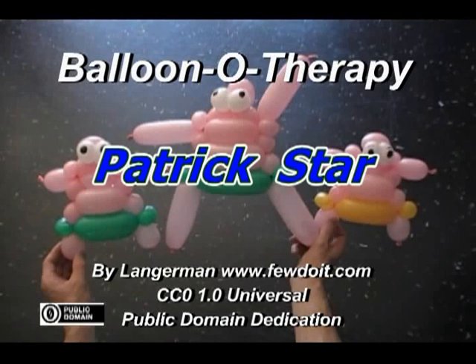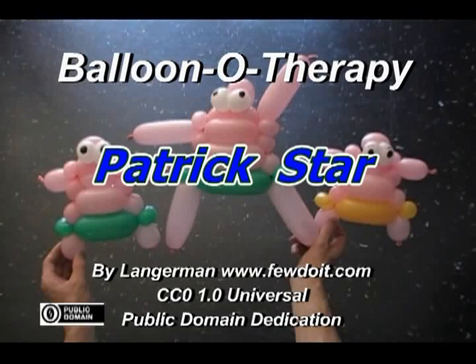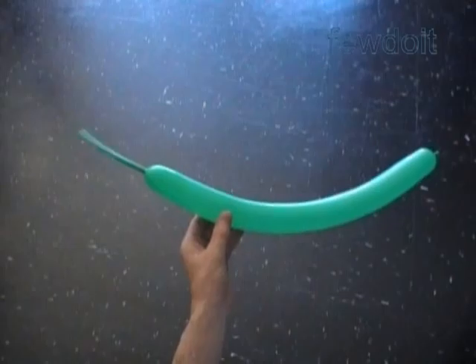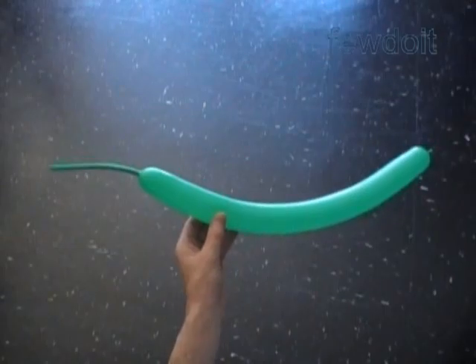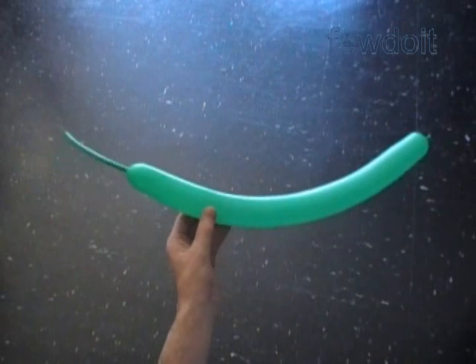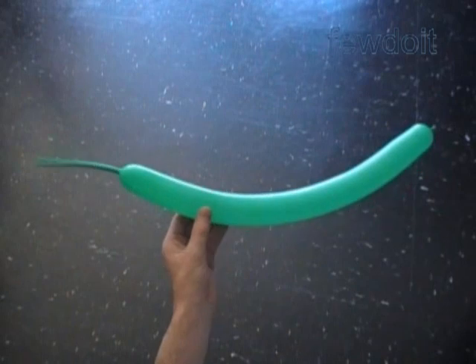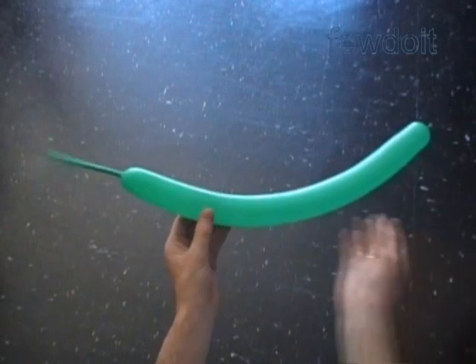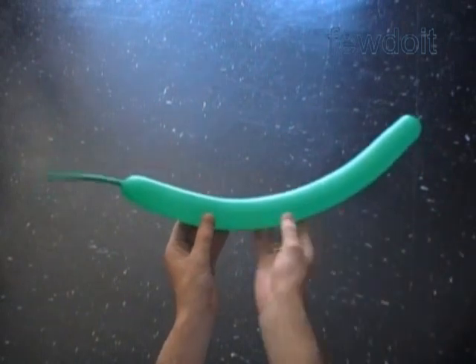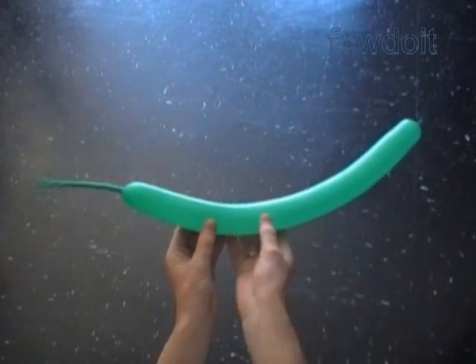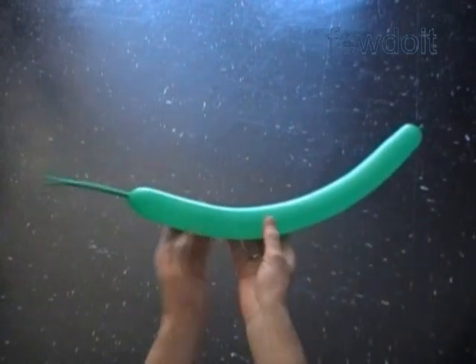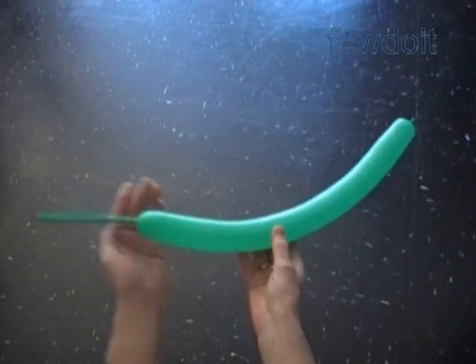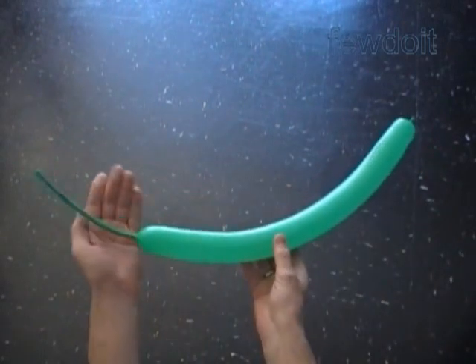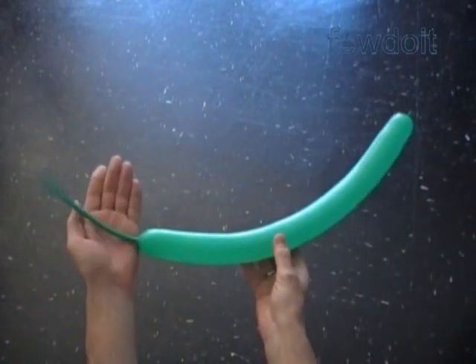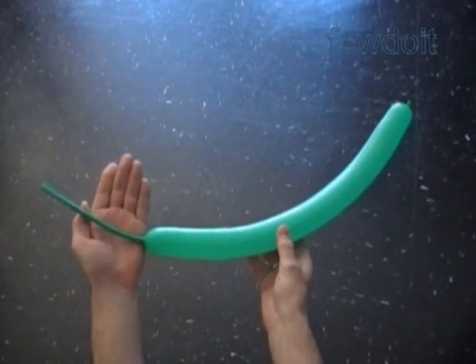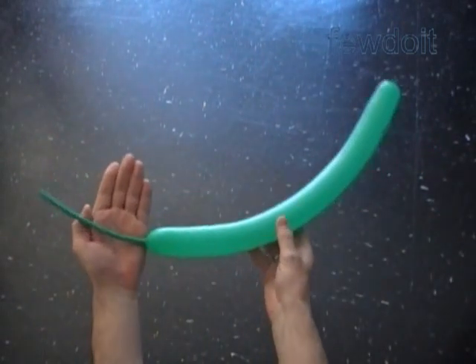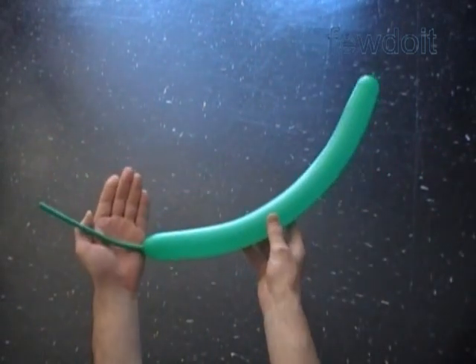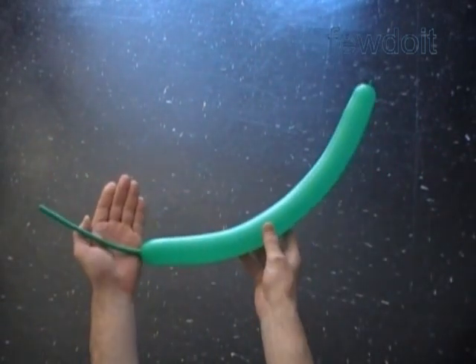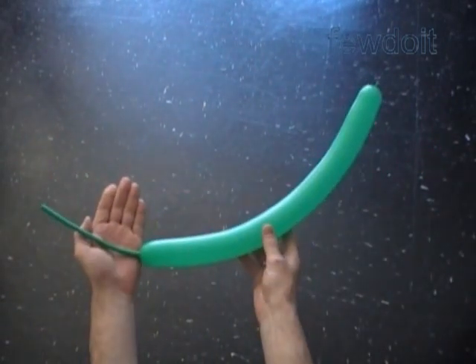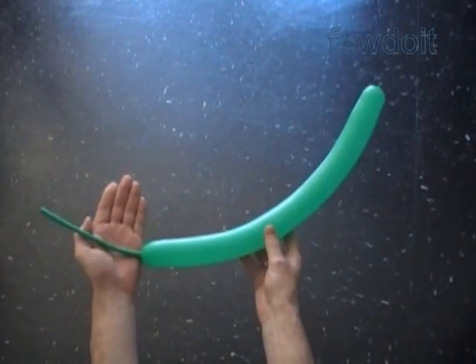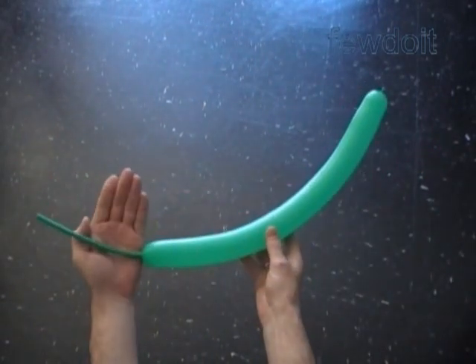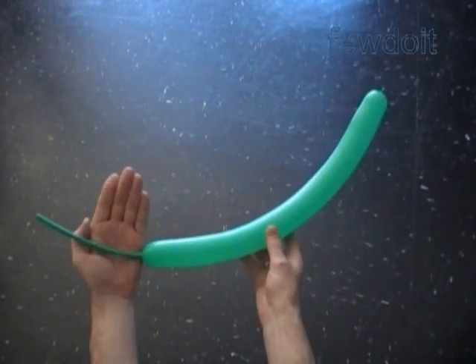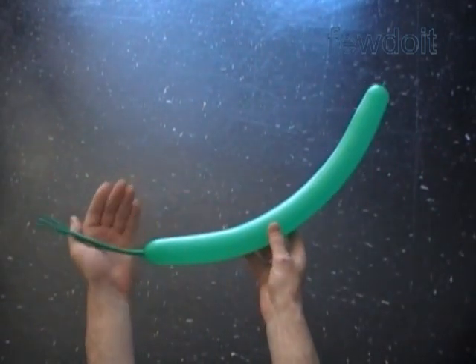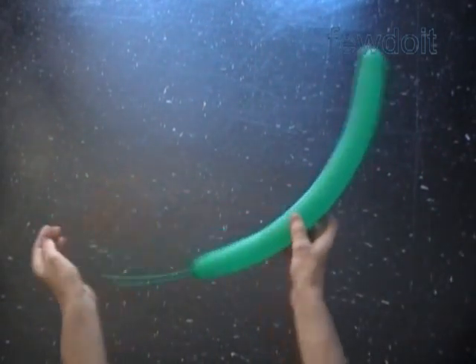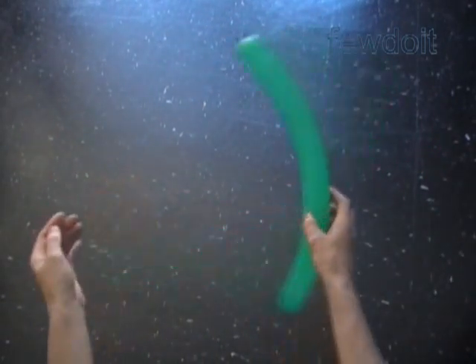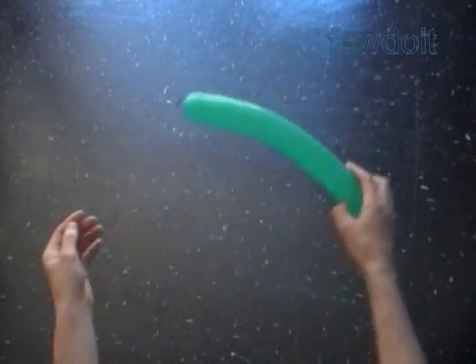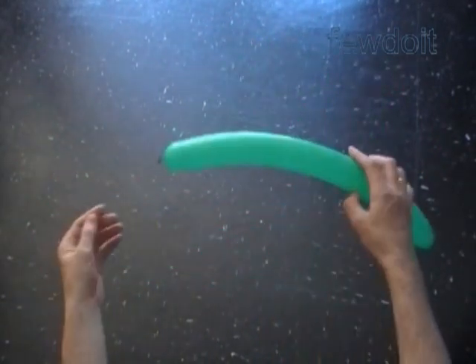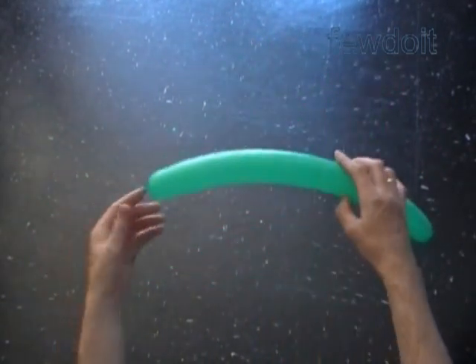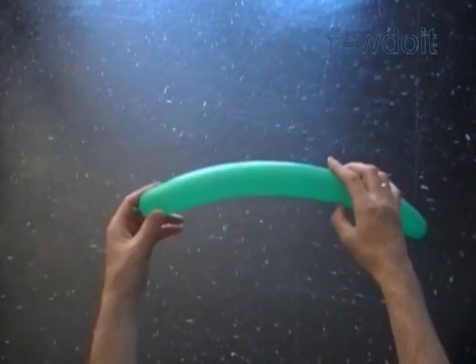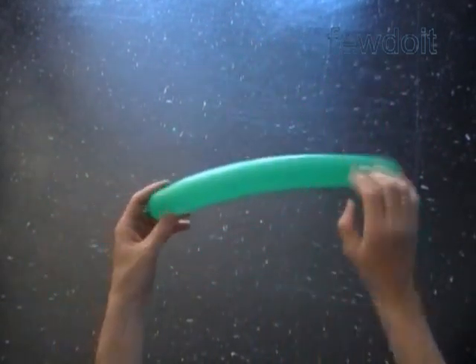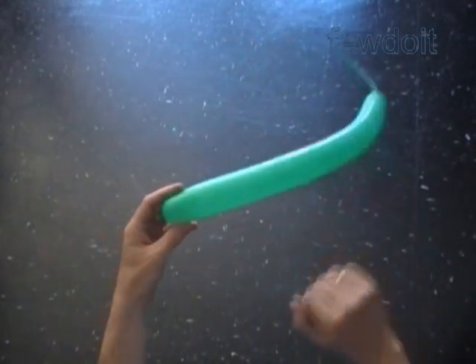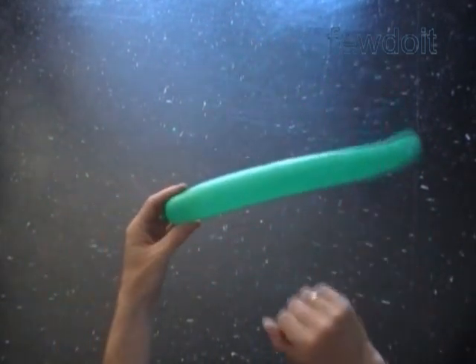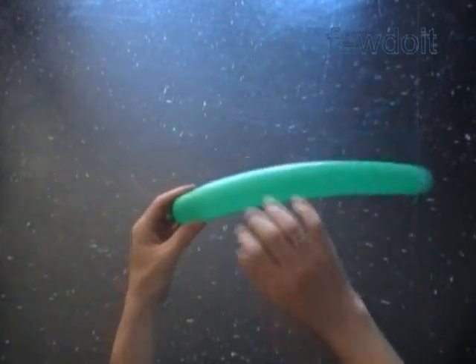Hello. Today we are going to make Patrick Star, the friend of Spongebob.